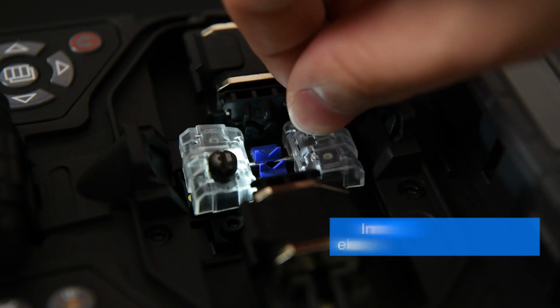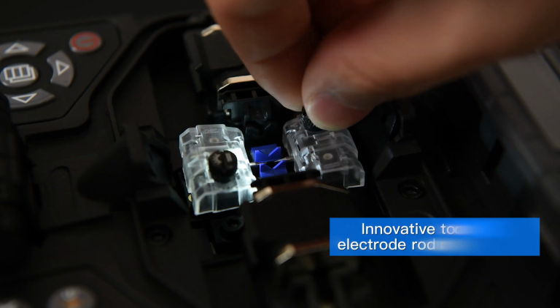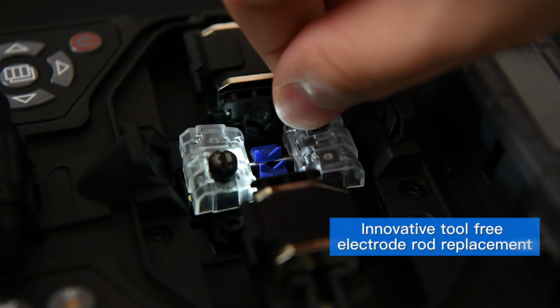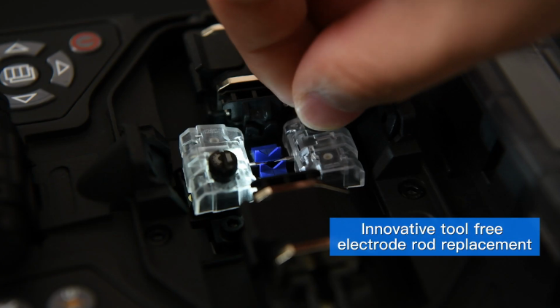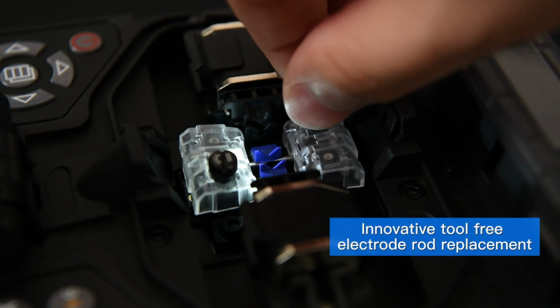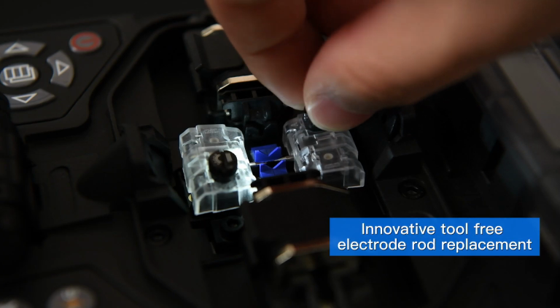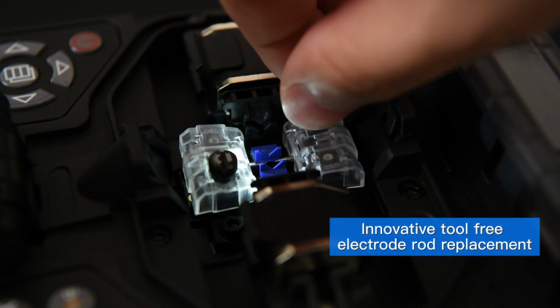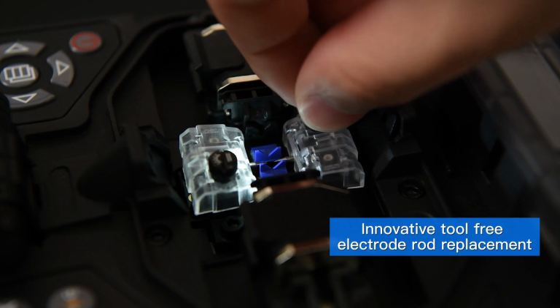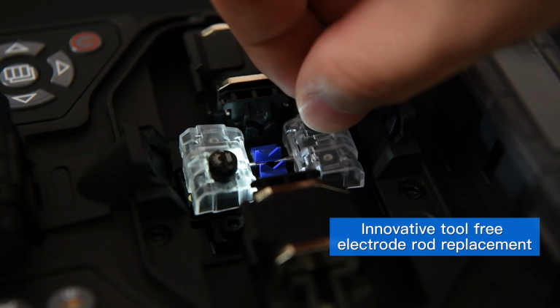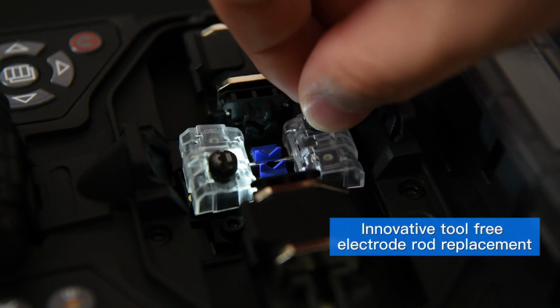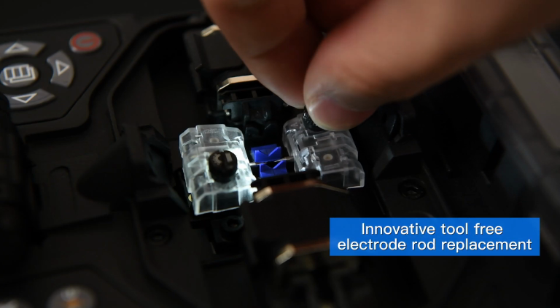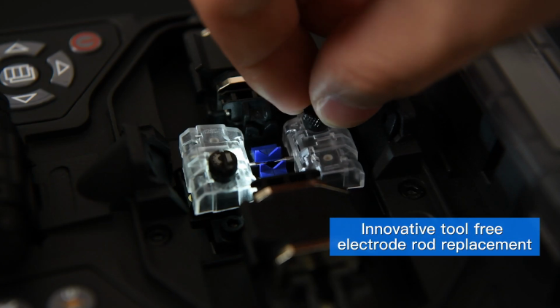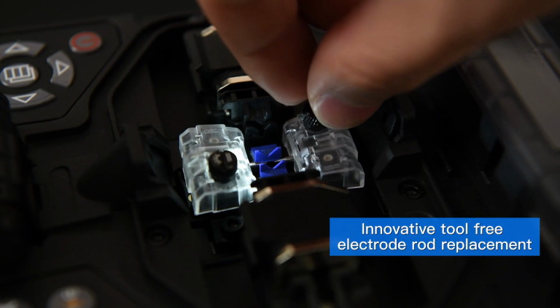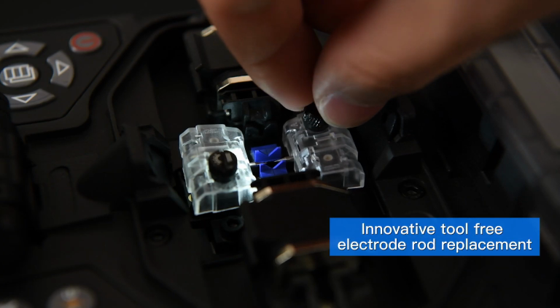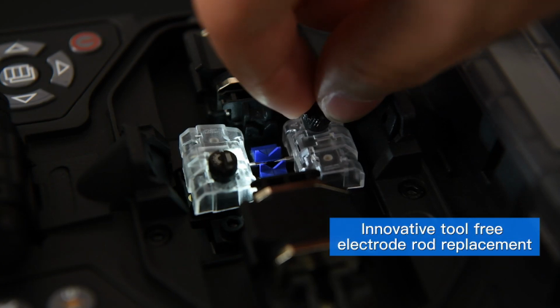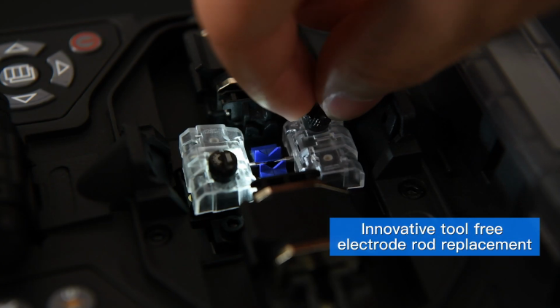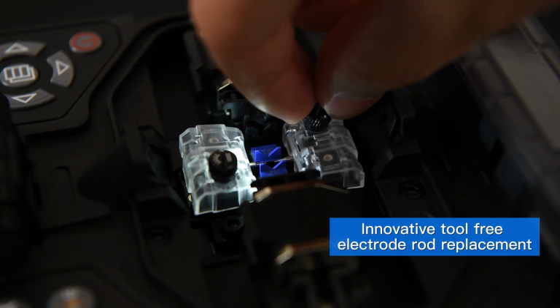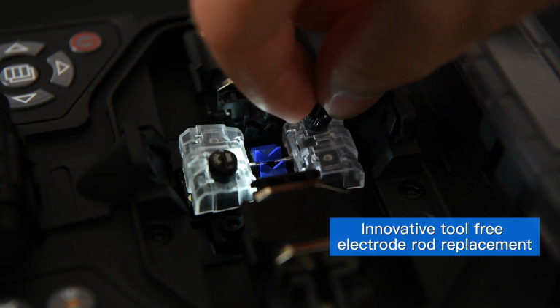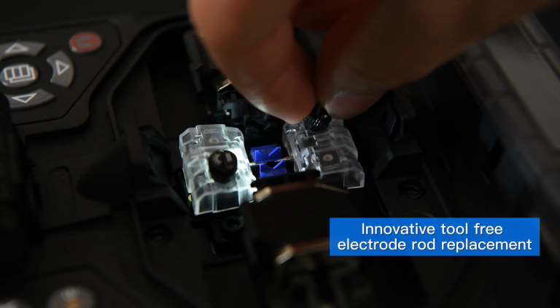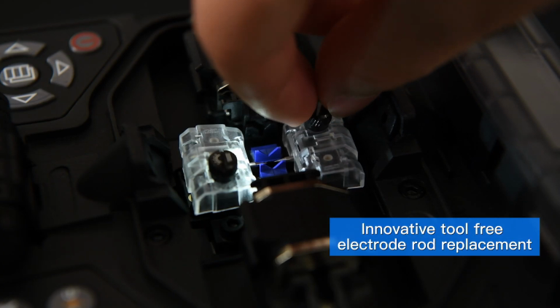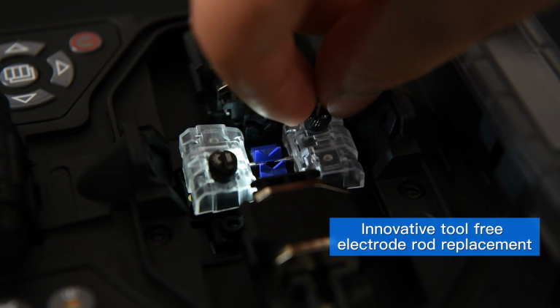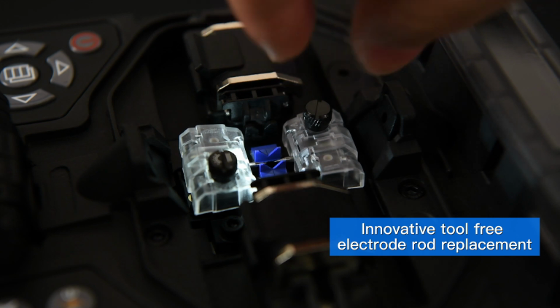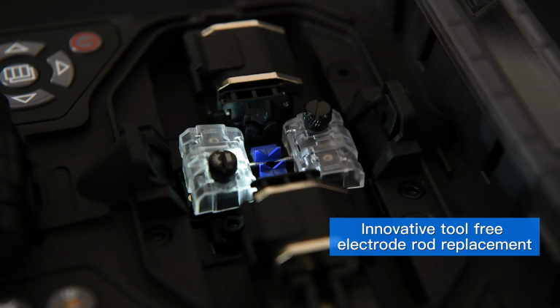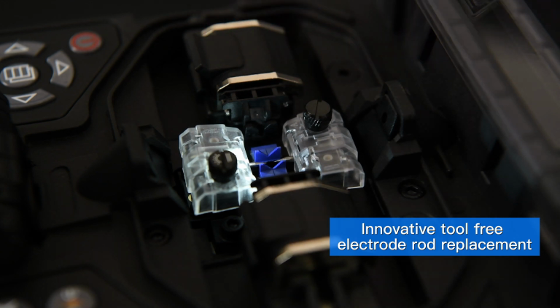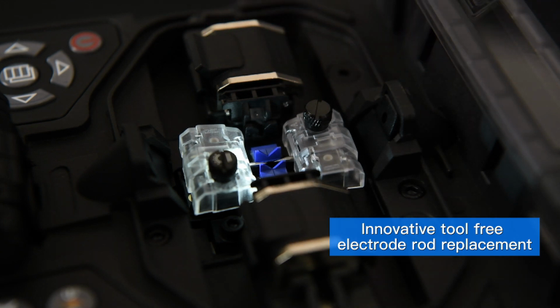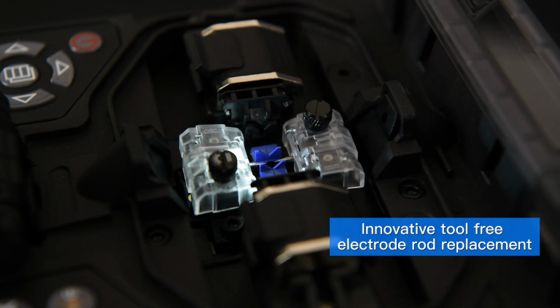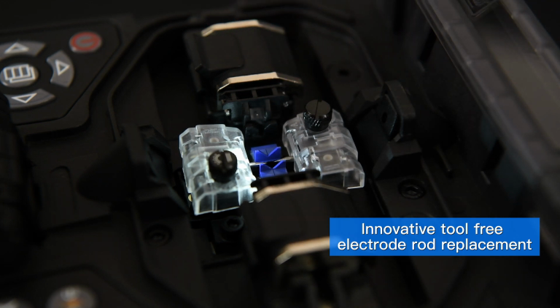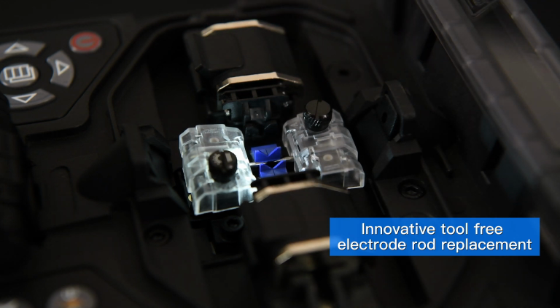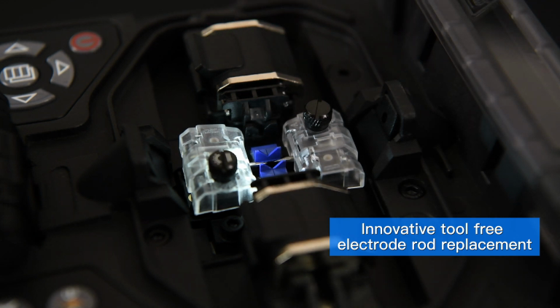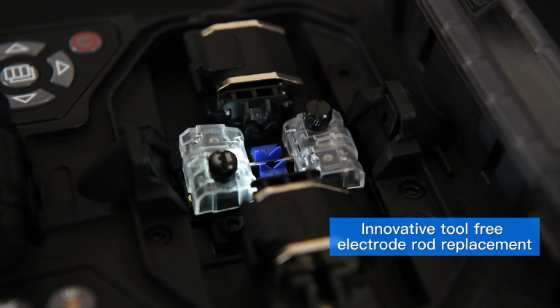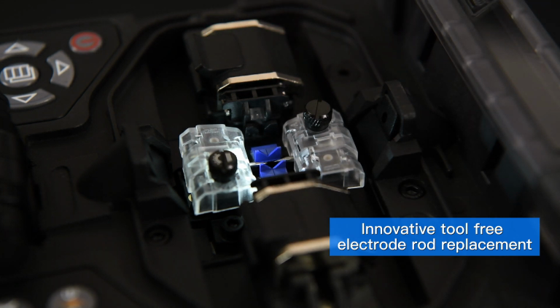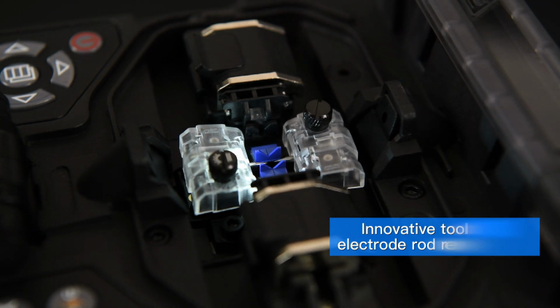Innovative tool-free electrode rod replacement — easy to replace with a light twist, convenient and fast.